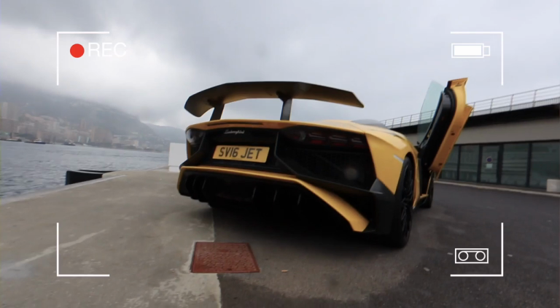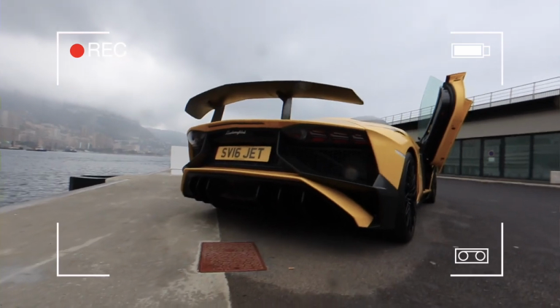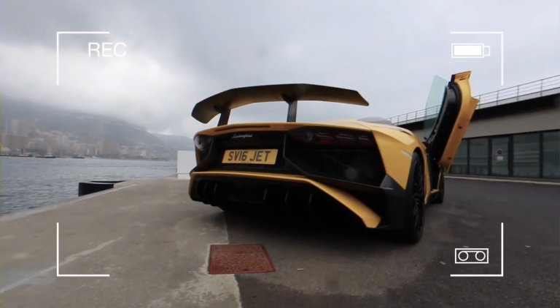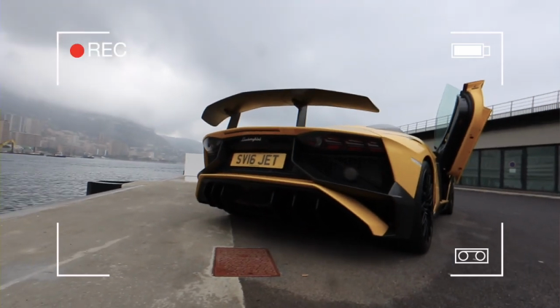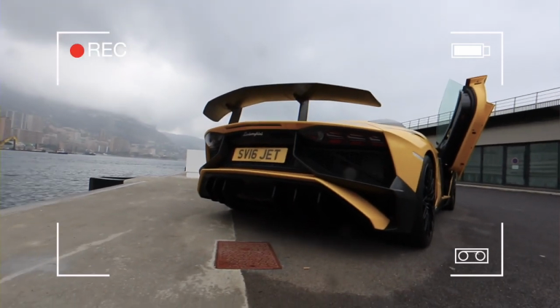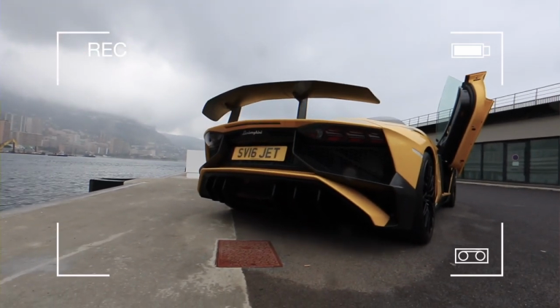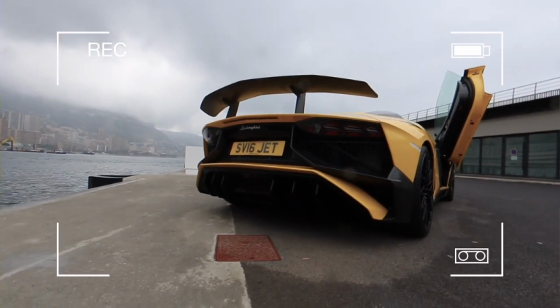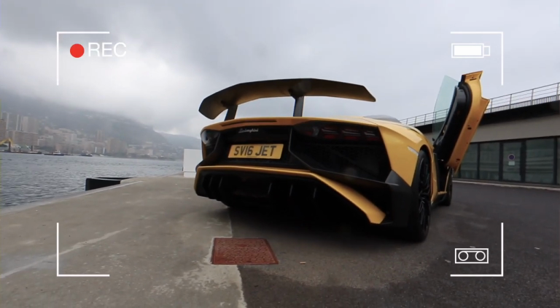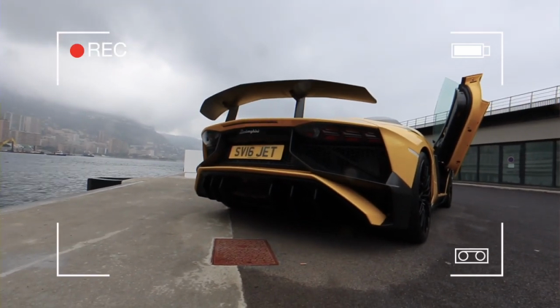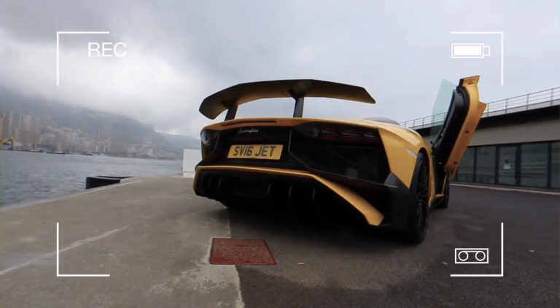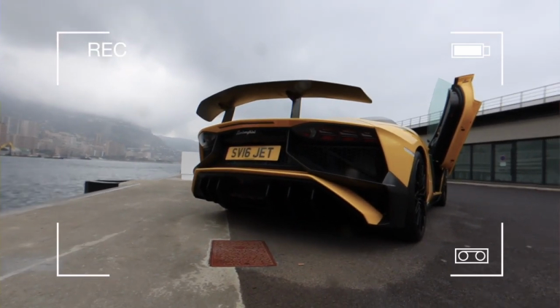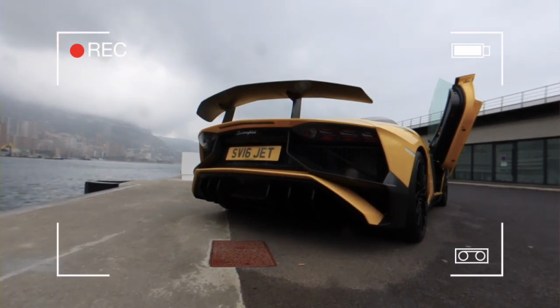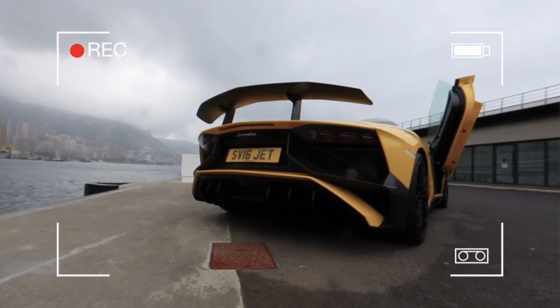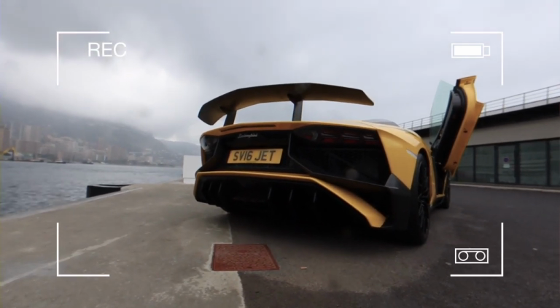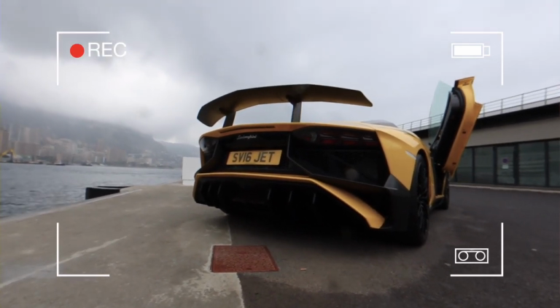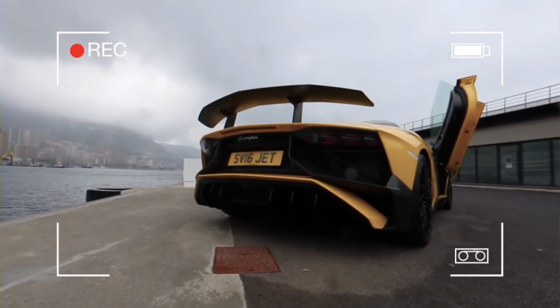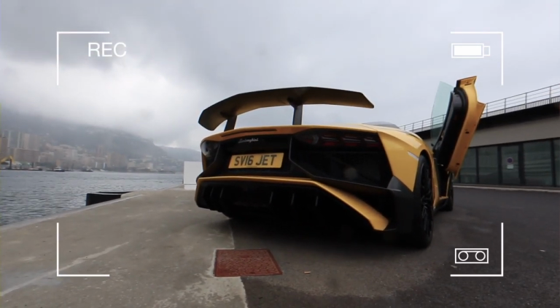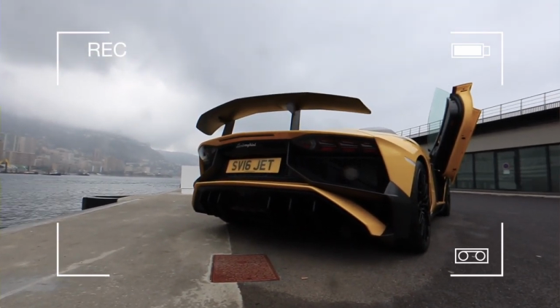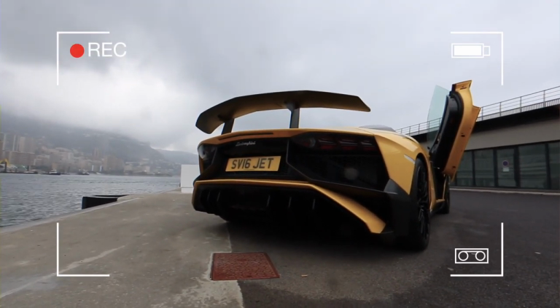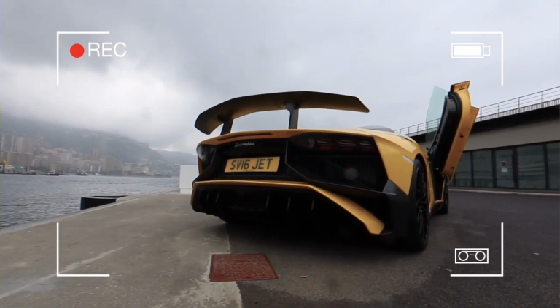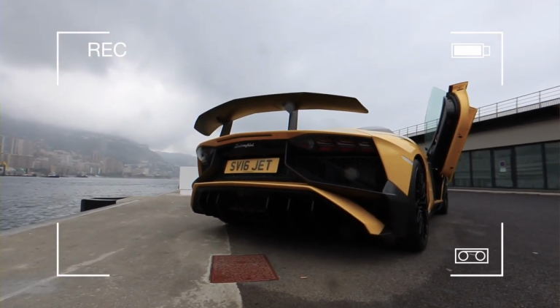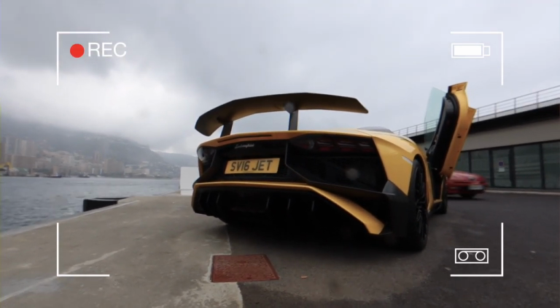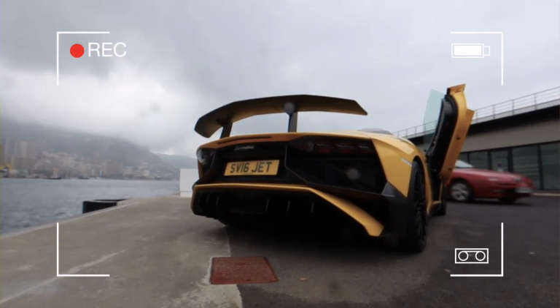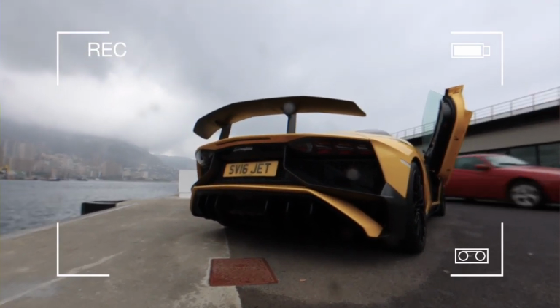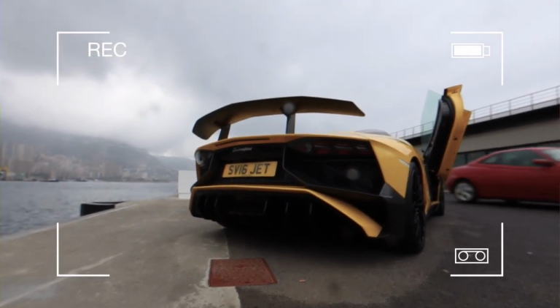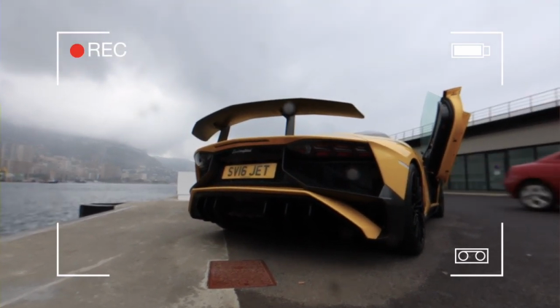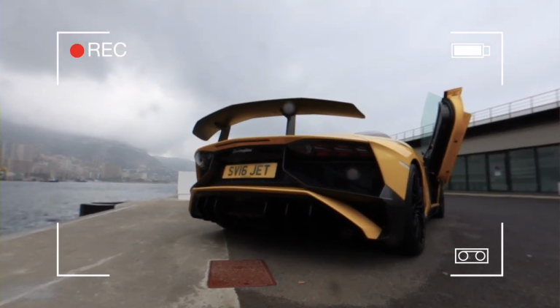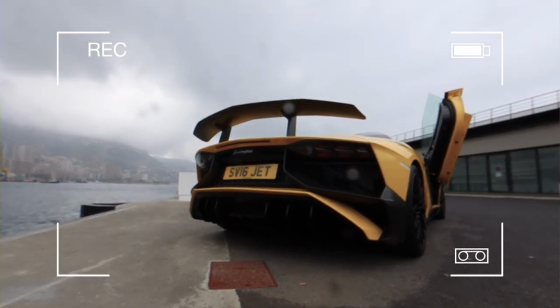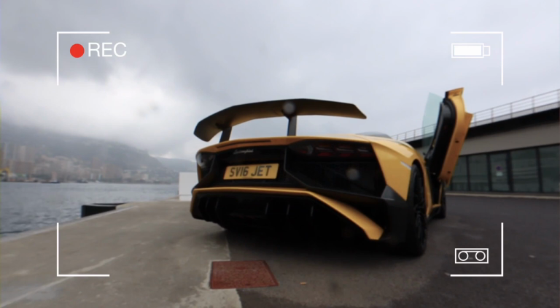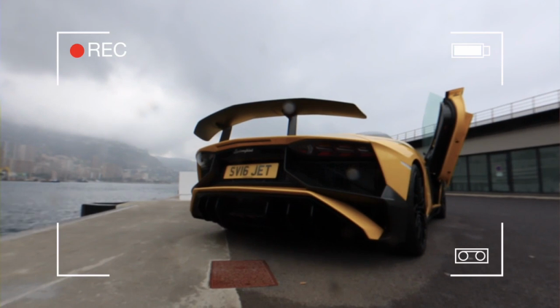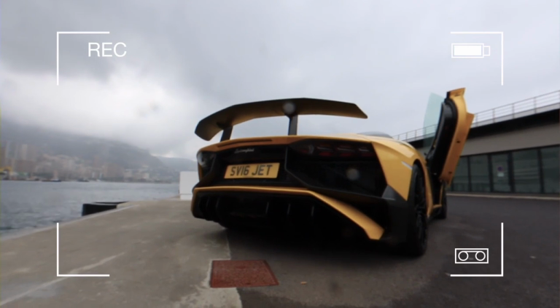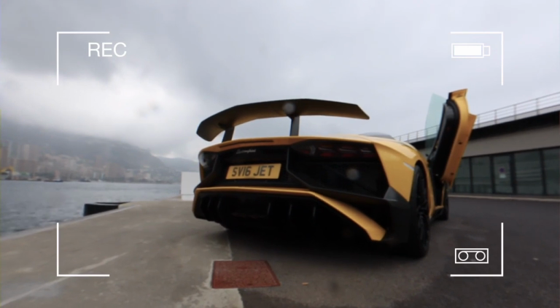Ladies and gentlemen, welcome to the beautiful sound of the Aventador SV Roadster.